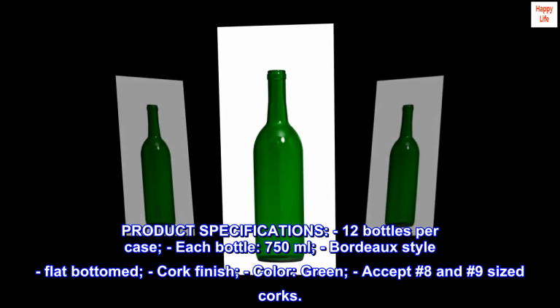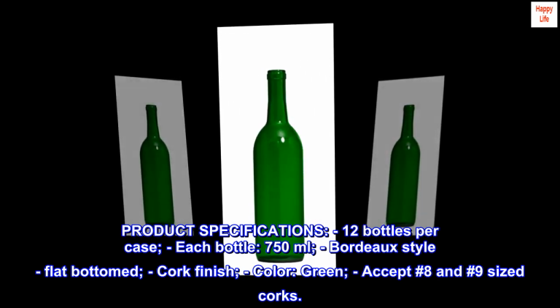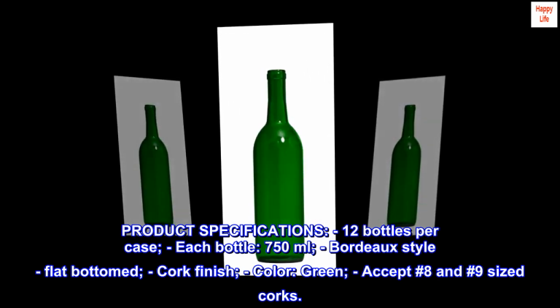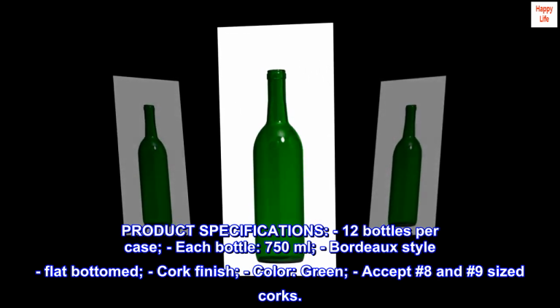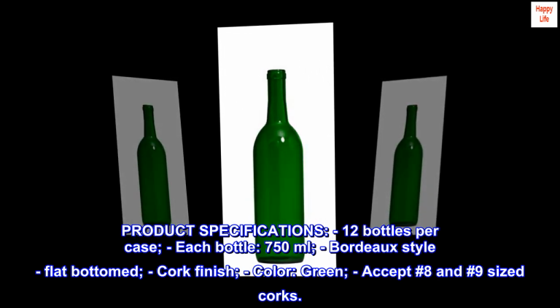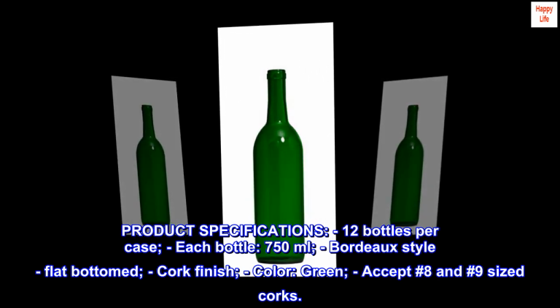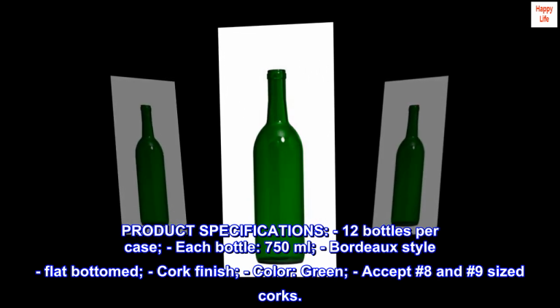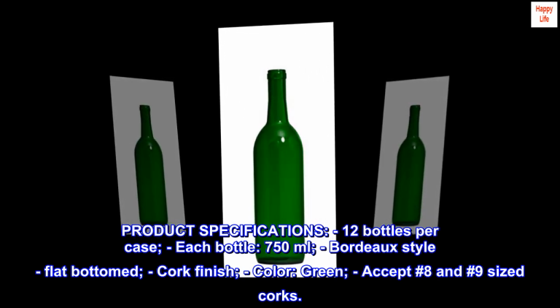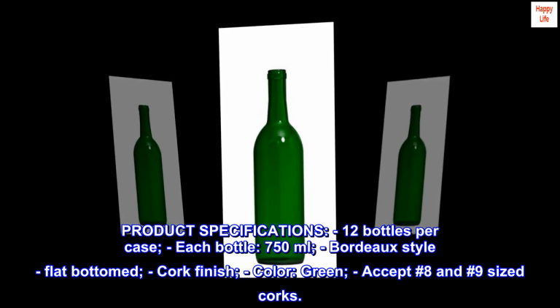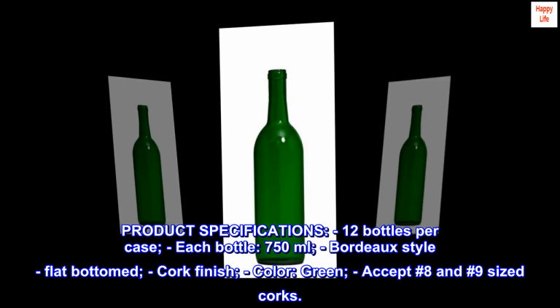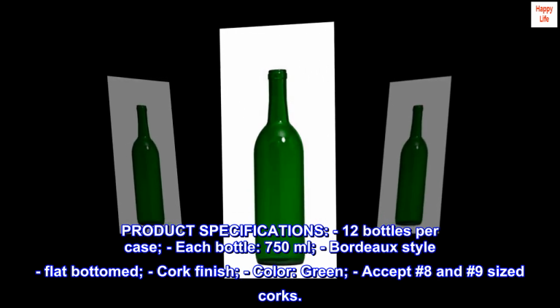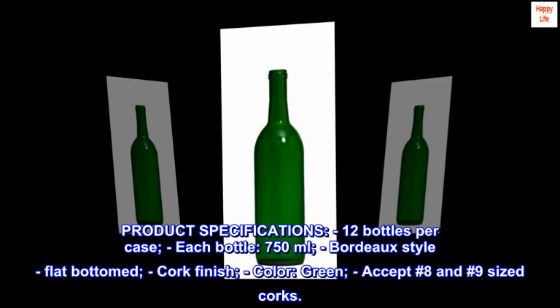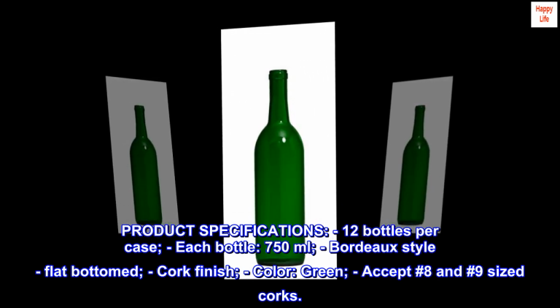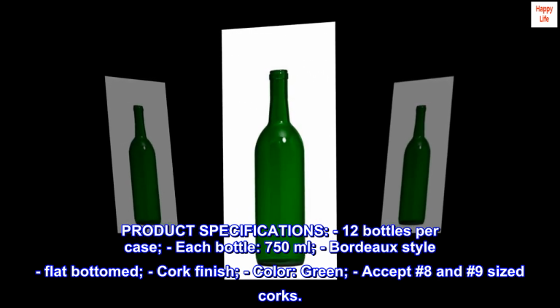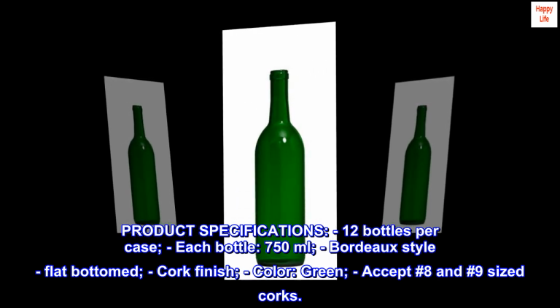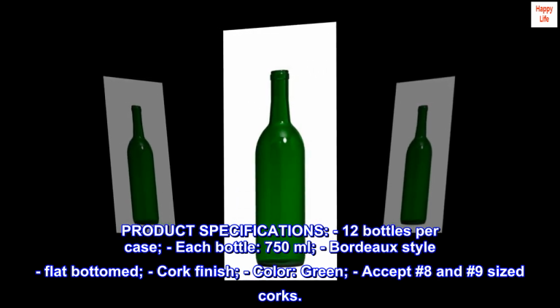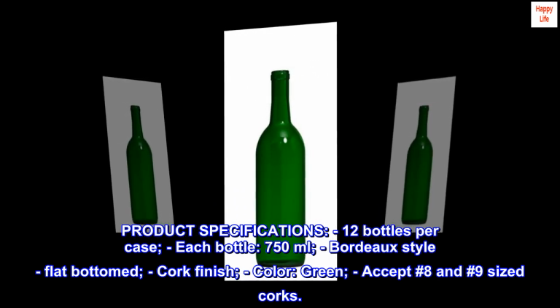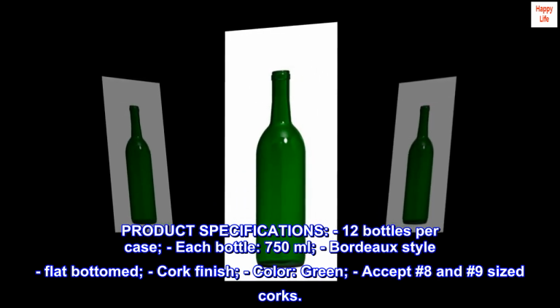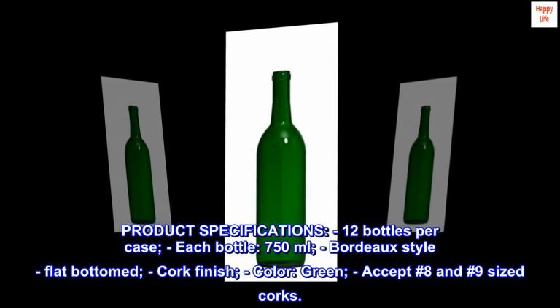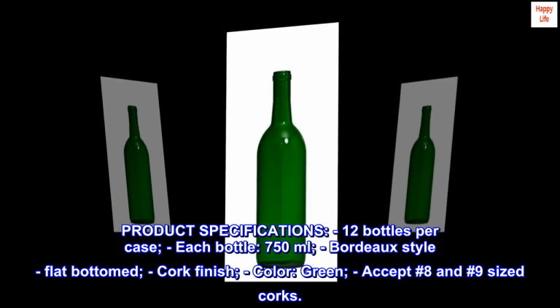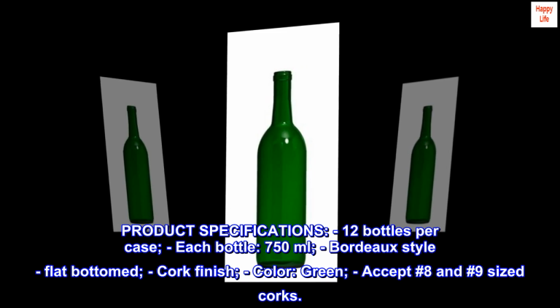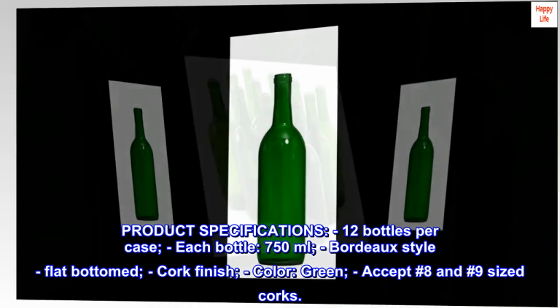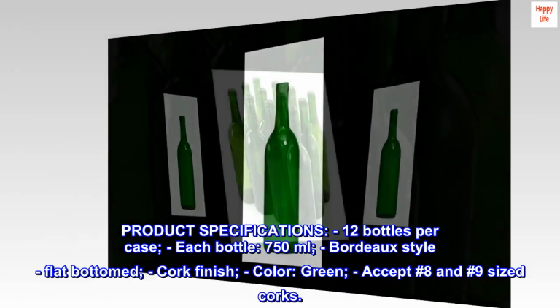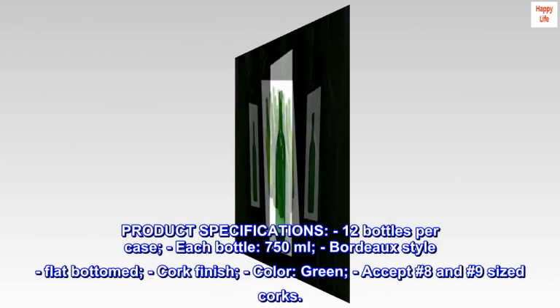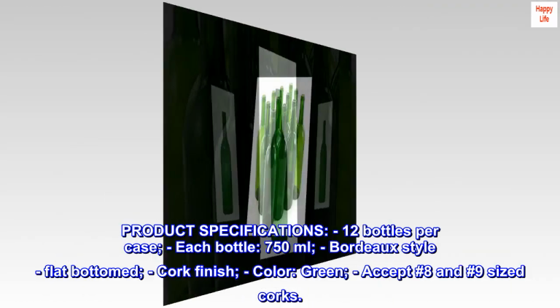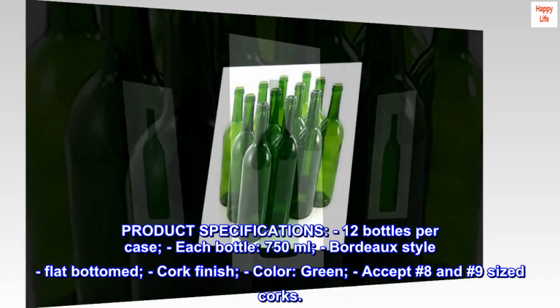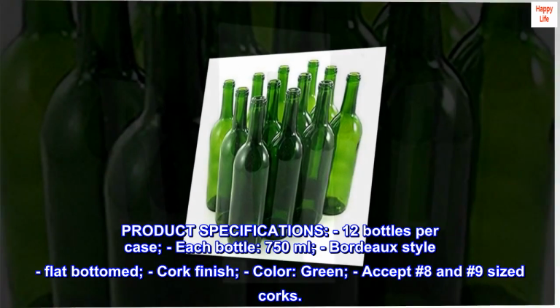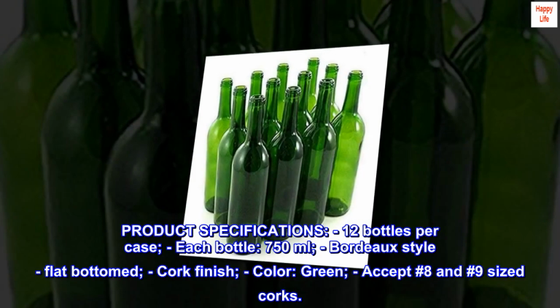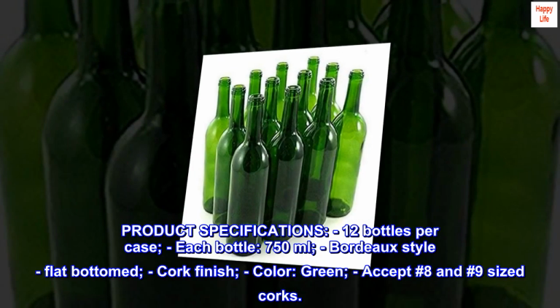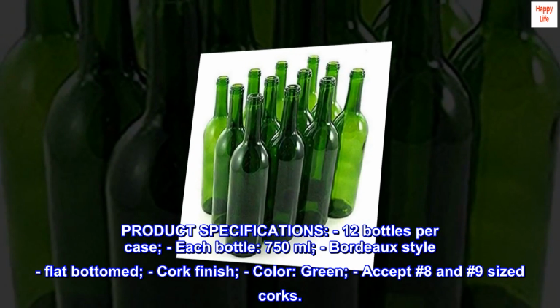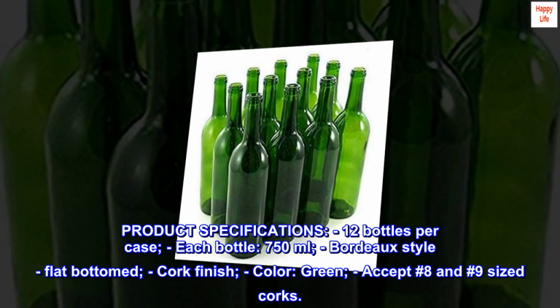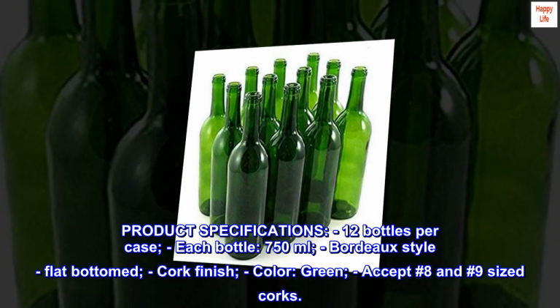Product specifications: 12 bottles per case, each bottle 750 milliliters, Bordeaux style, flat bottomed, cork finish, color green. Accepts number eight and number nine sized corks.